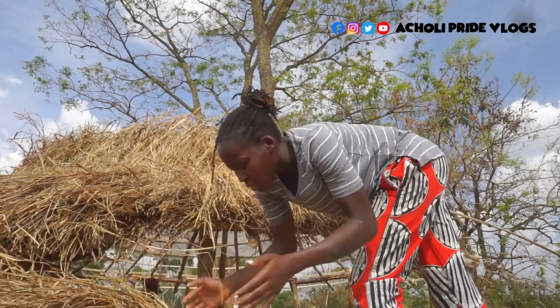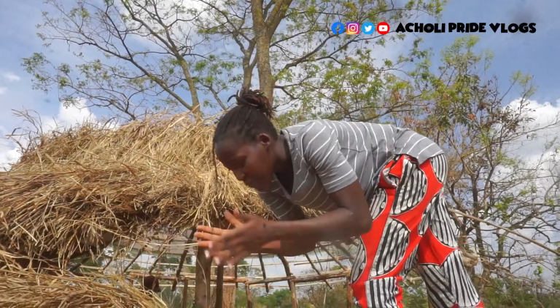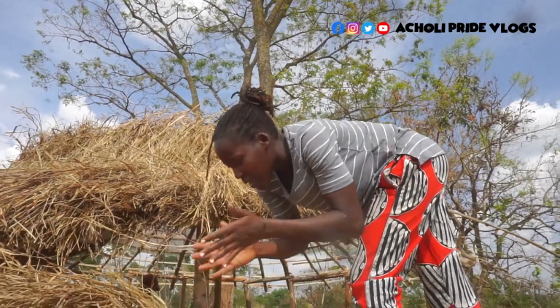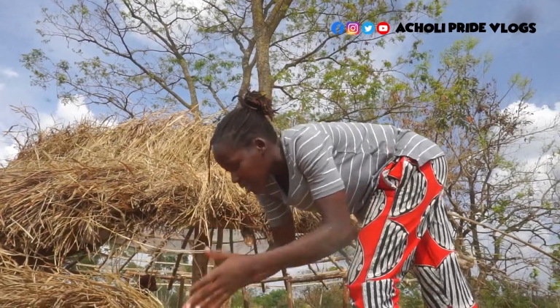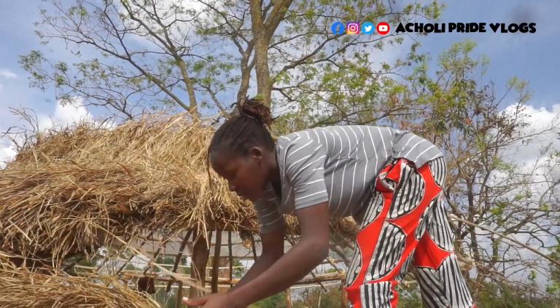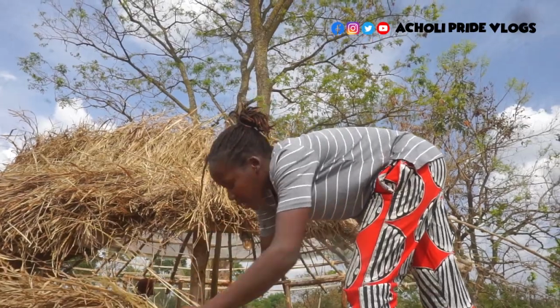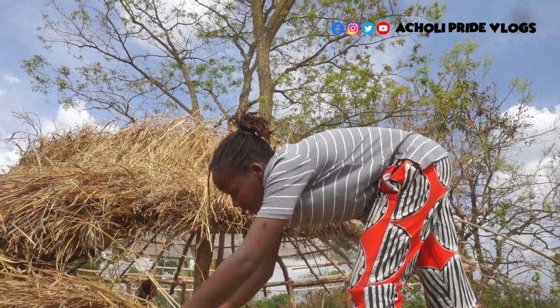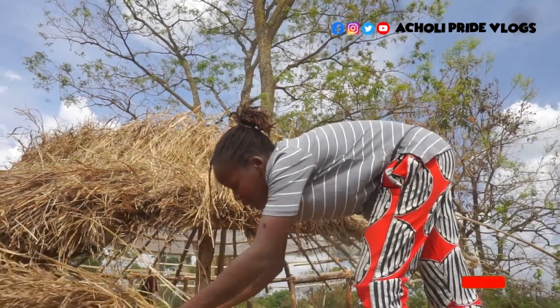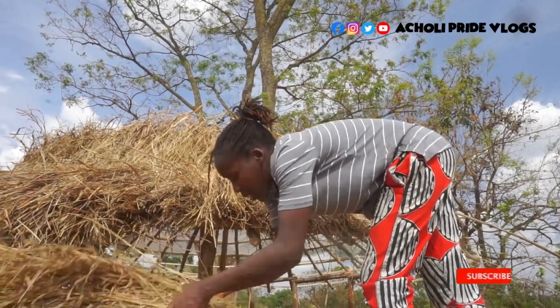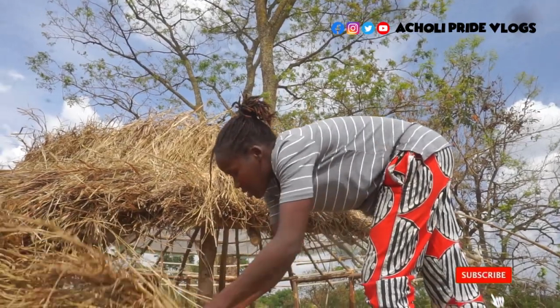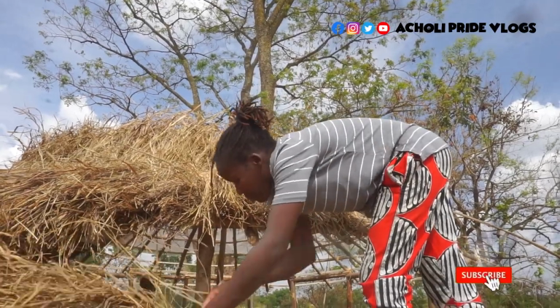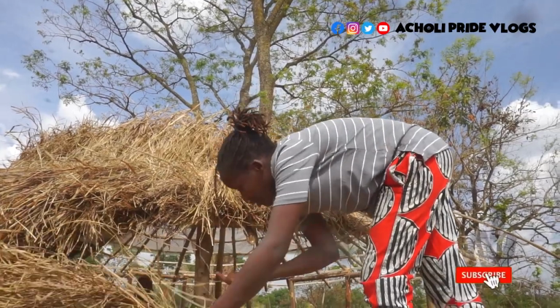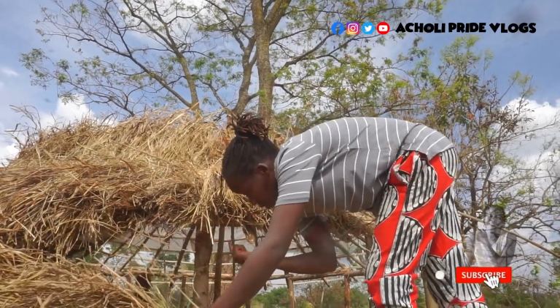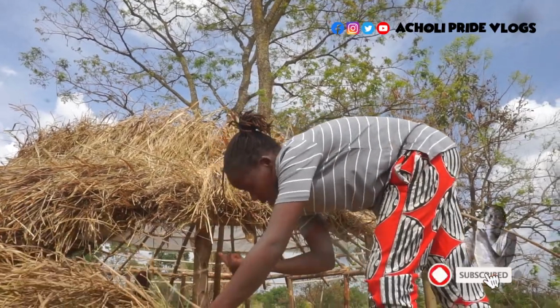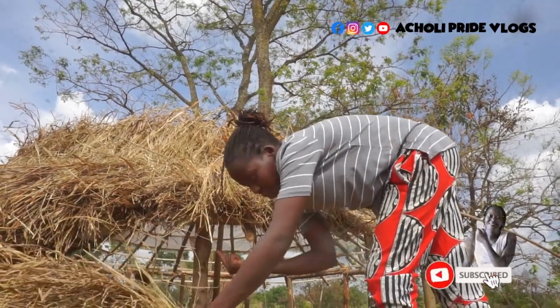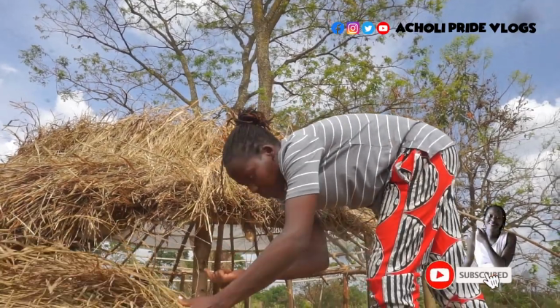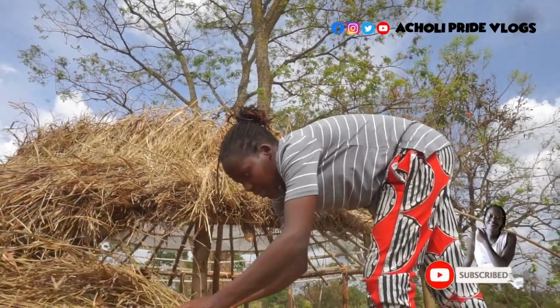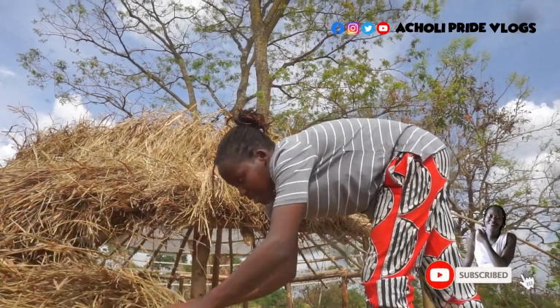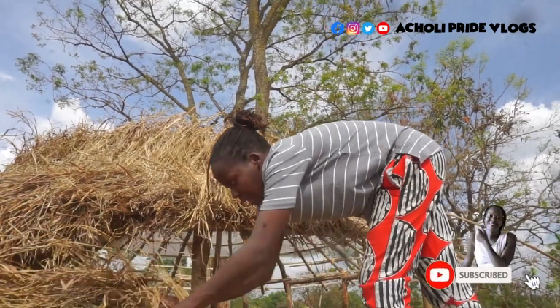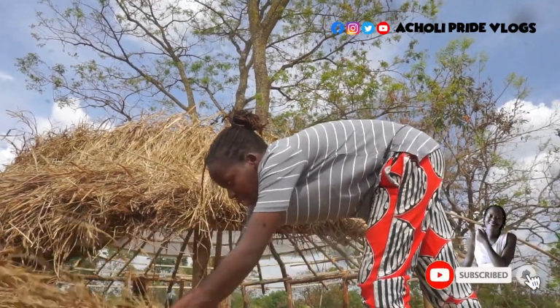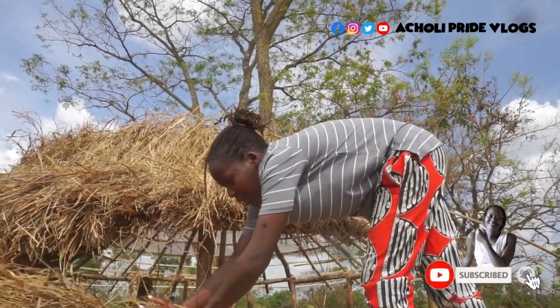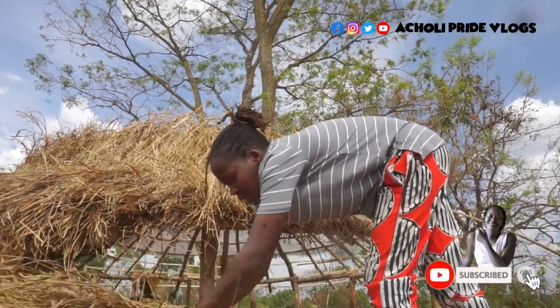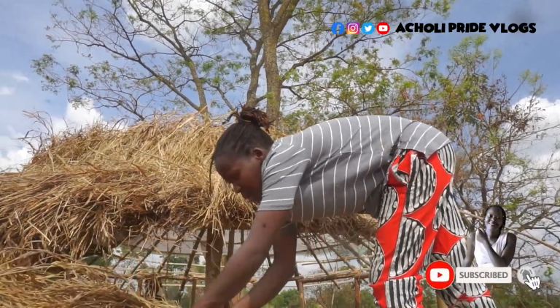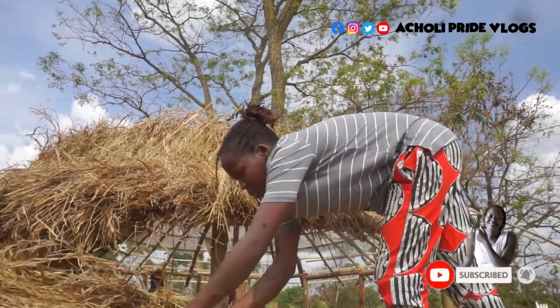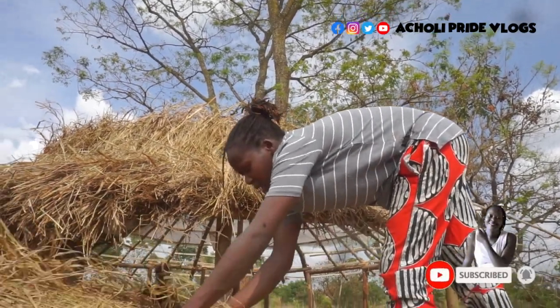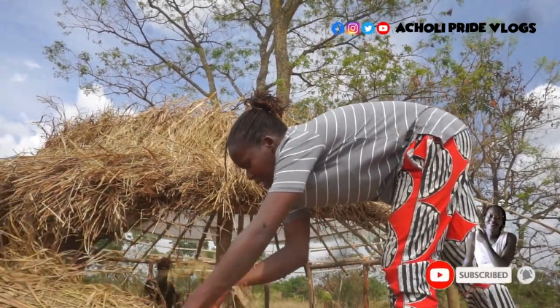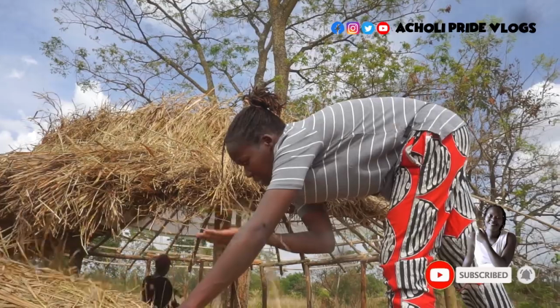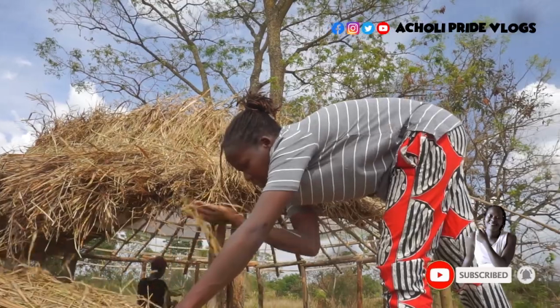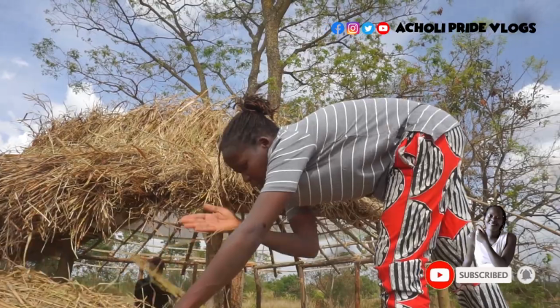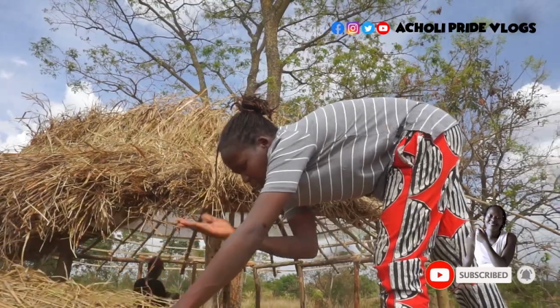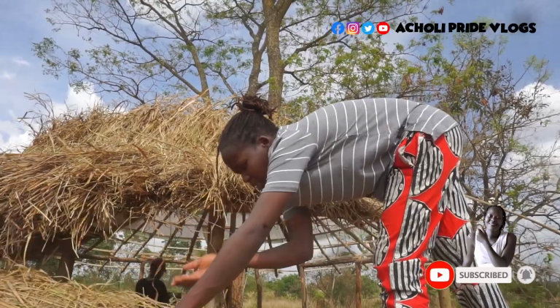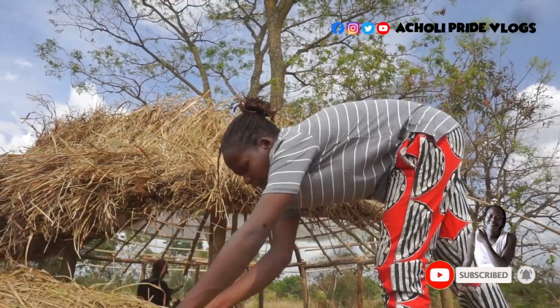Someone asked me in the comment section sometime back how we roof the house. Our grass roofing is done exactly like I'm showing you here. You make sure that when you're doing it, you maintain the line. You make it packed — that's why you see we're pushing it so that it is compact with no gaps in between. I'm going to show you something when we go inside — we've made something onto the roof.